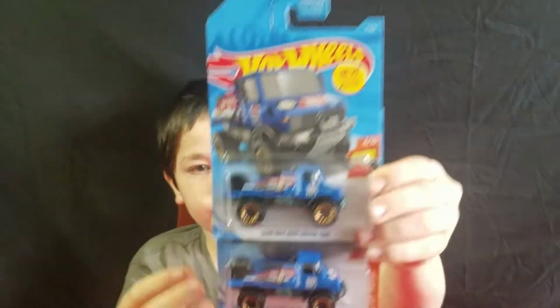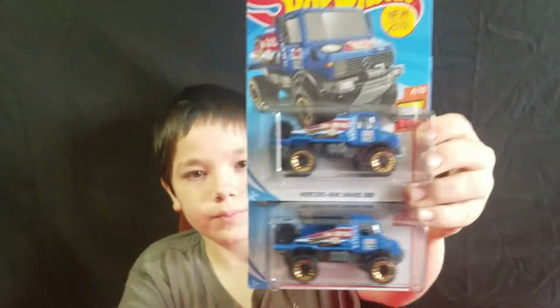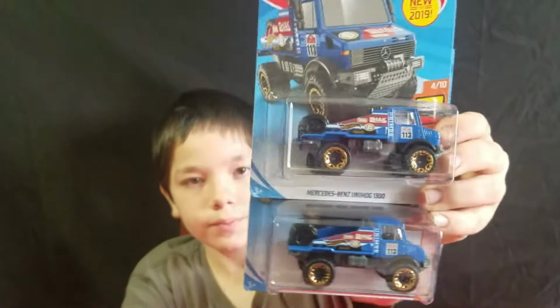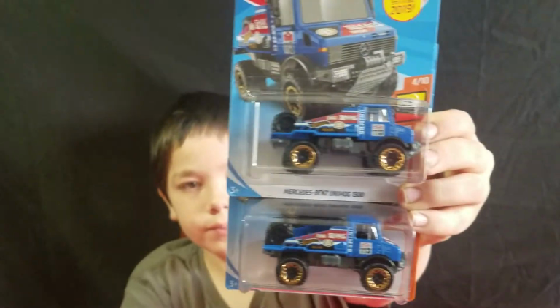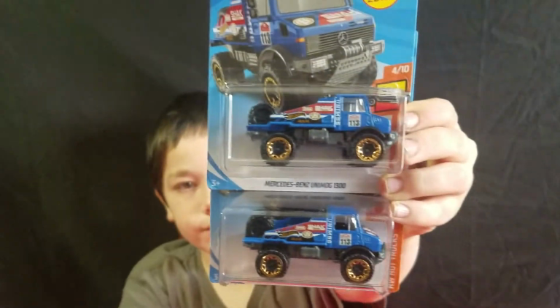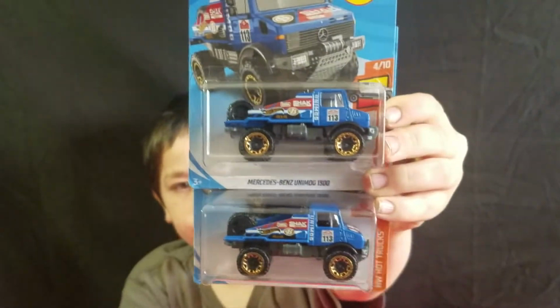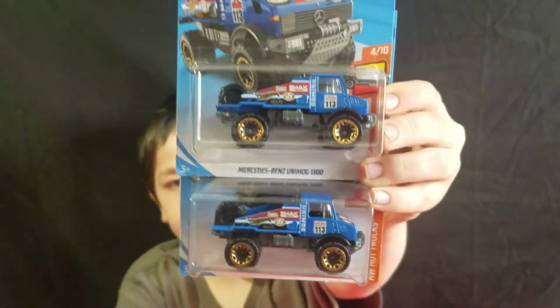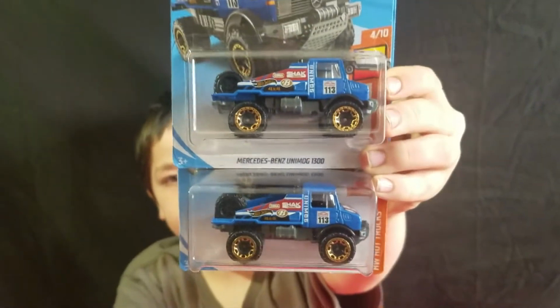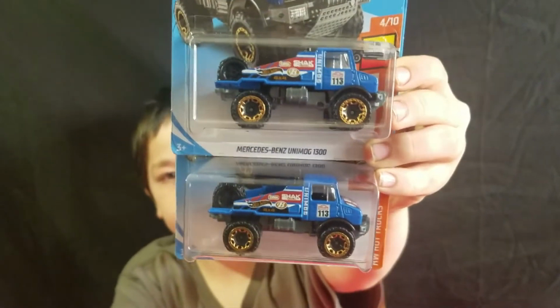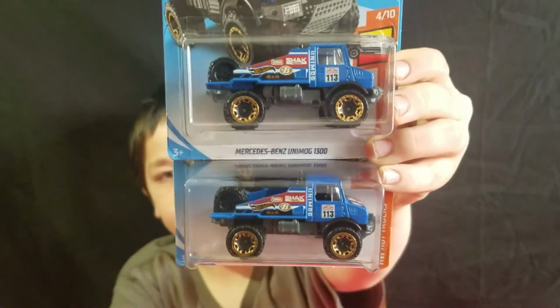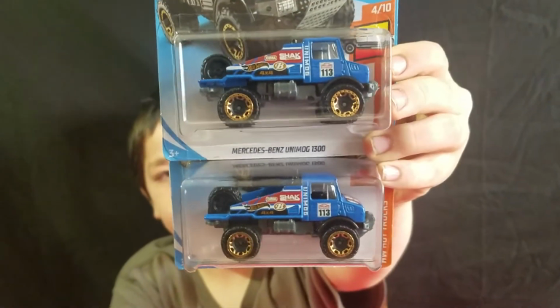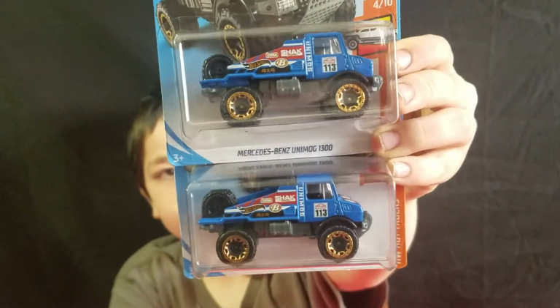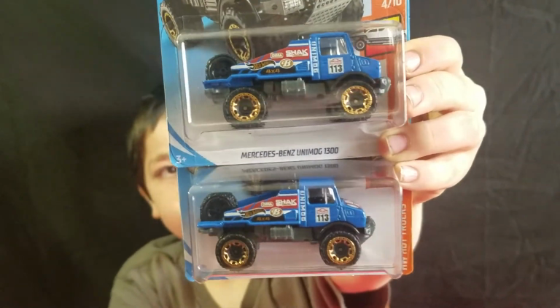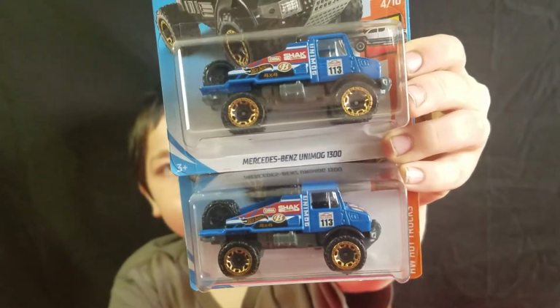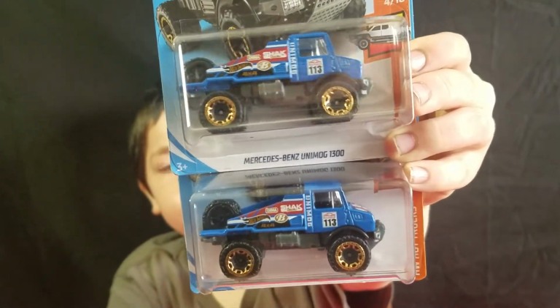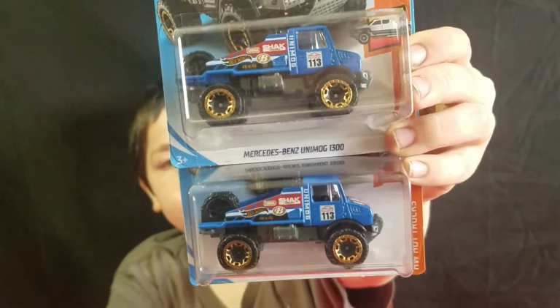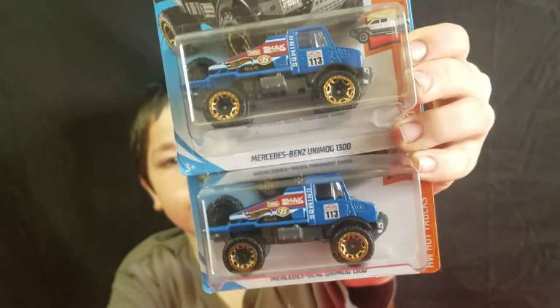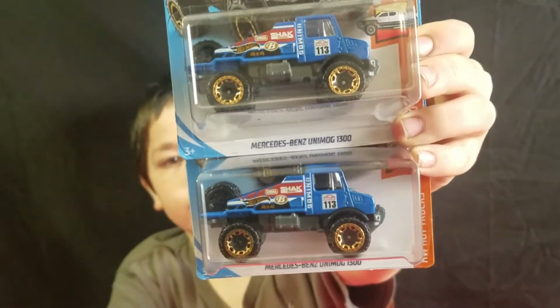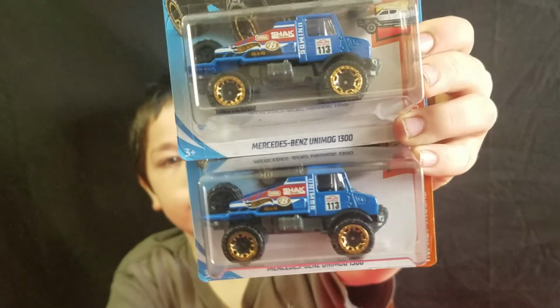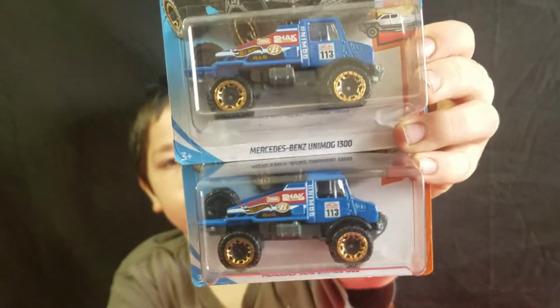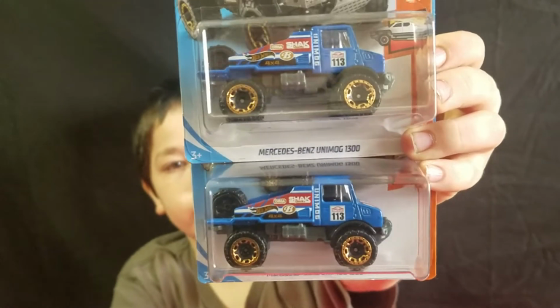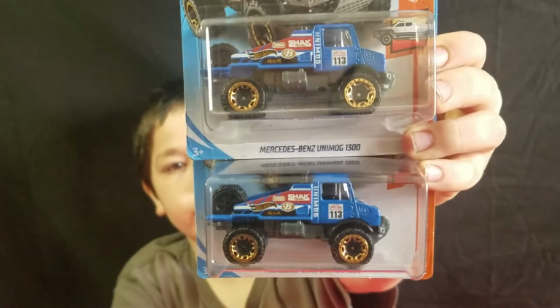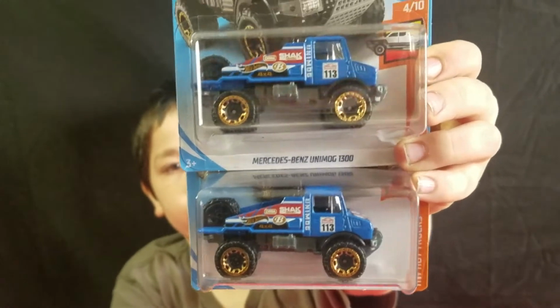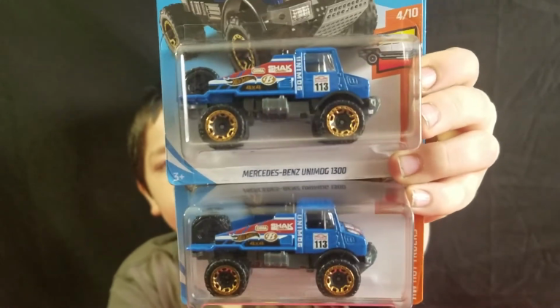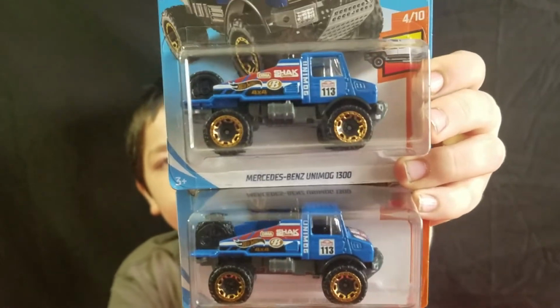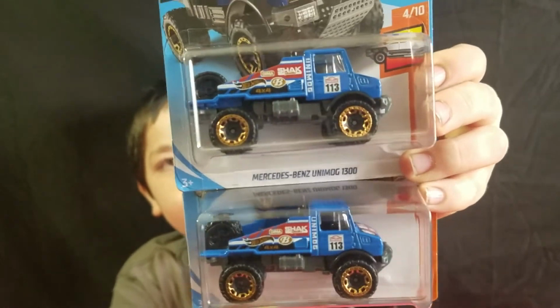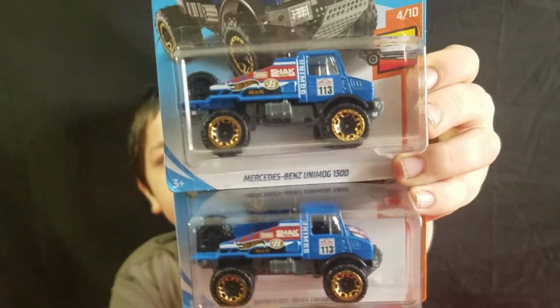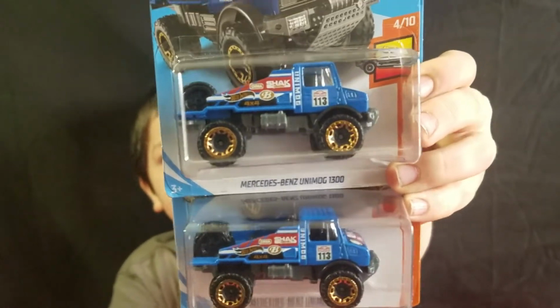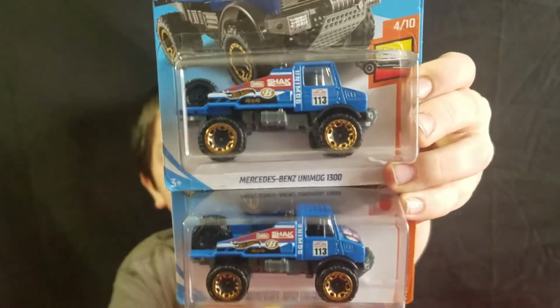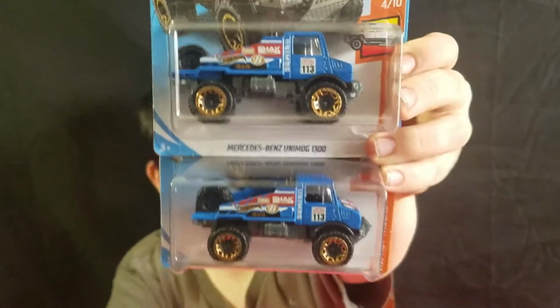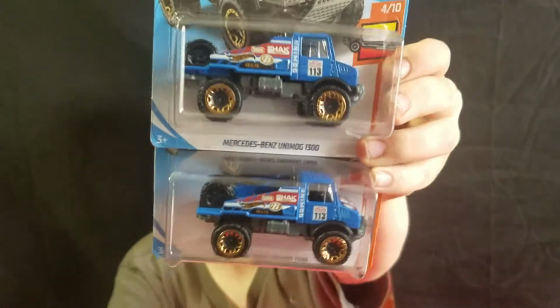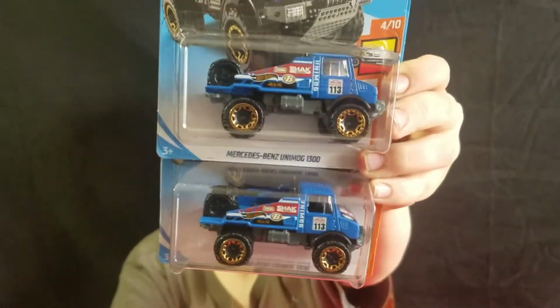And we found two Mercedes Unimogs in the new blue color — new G-Cases.